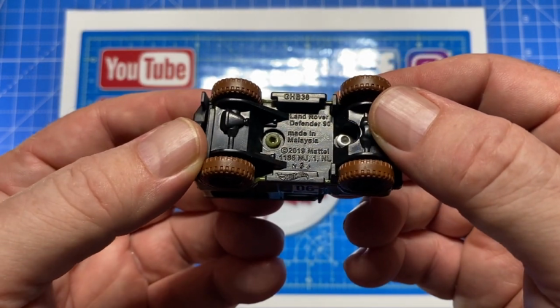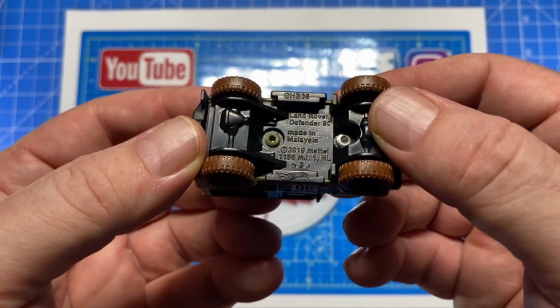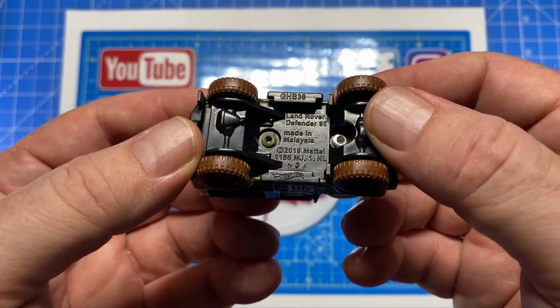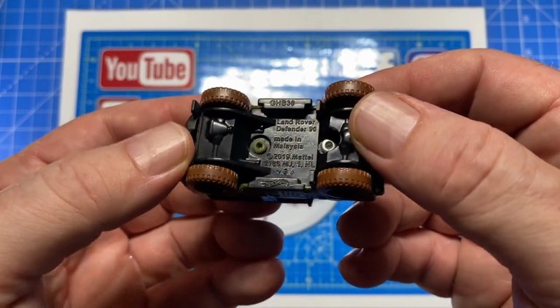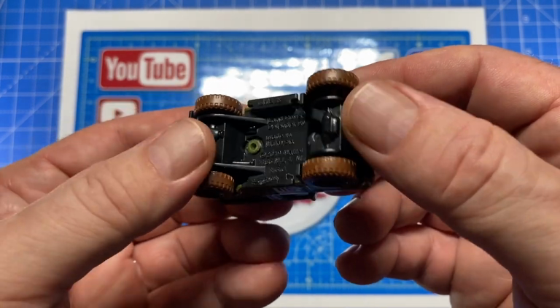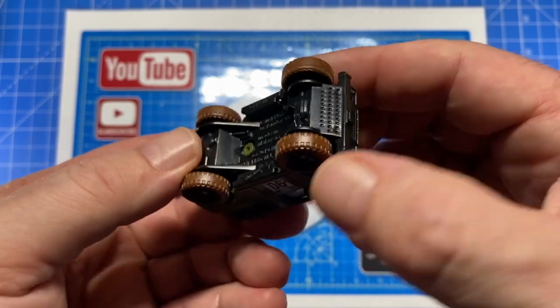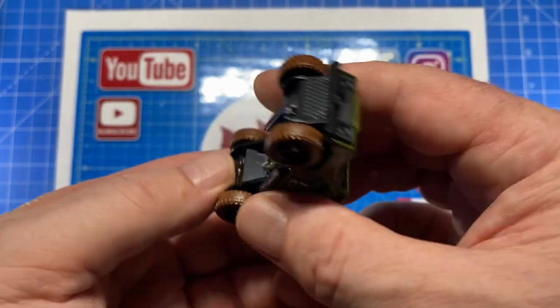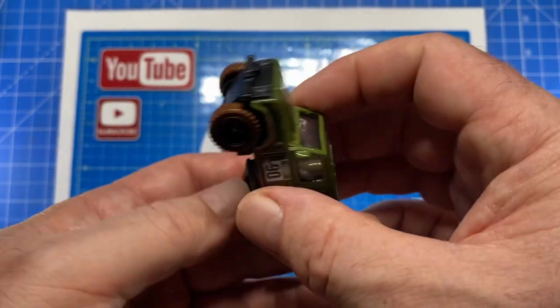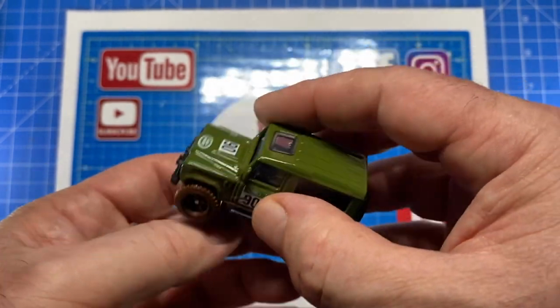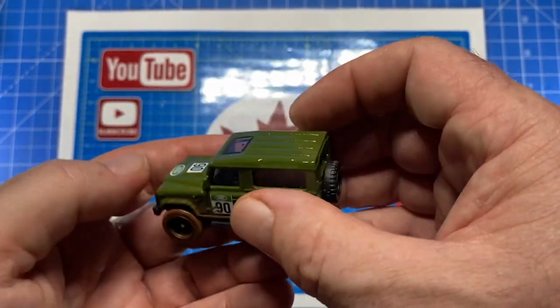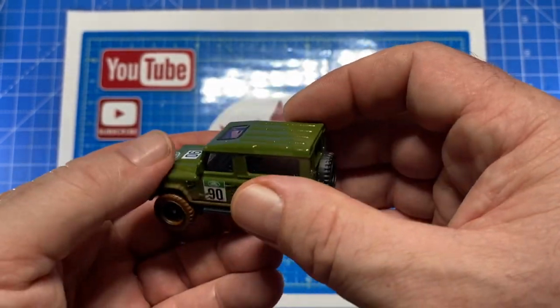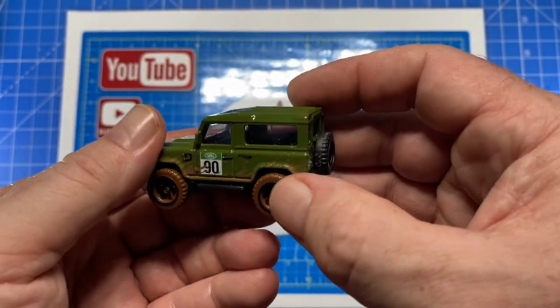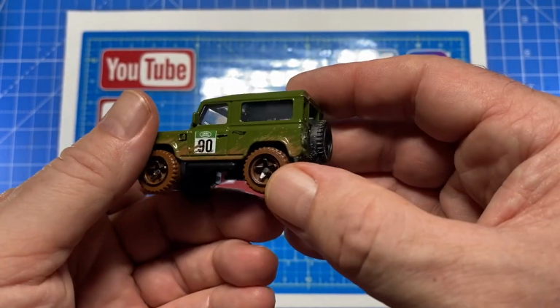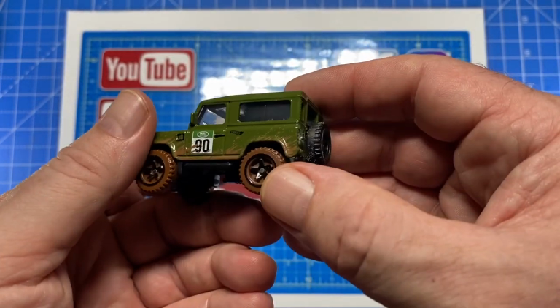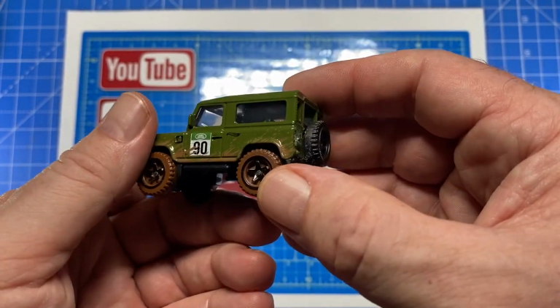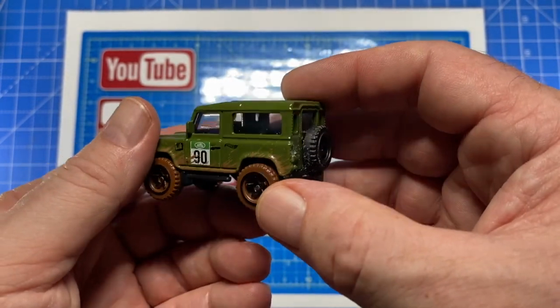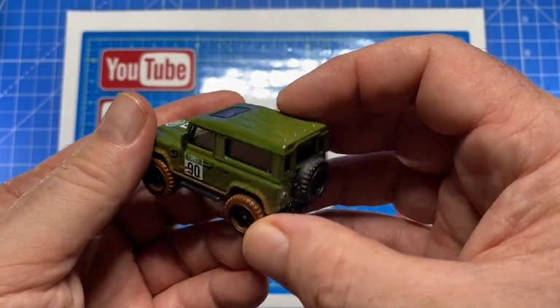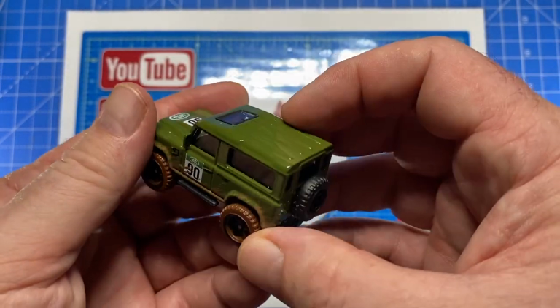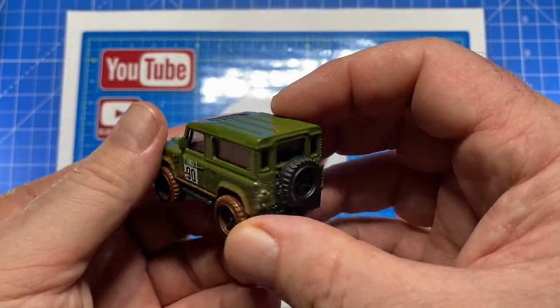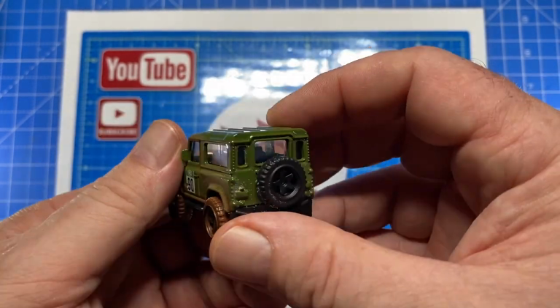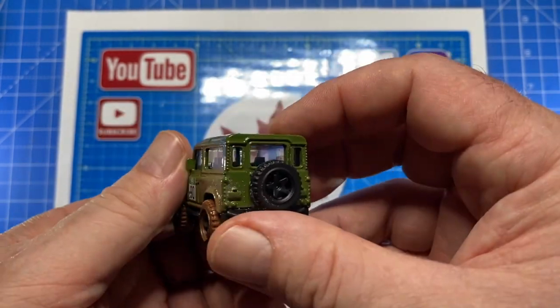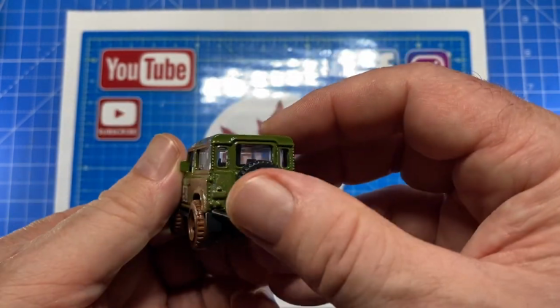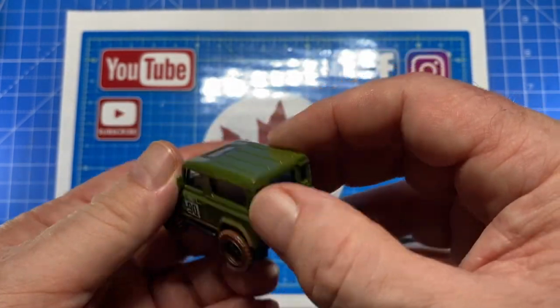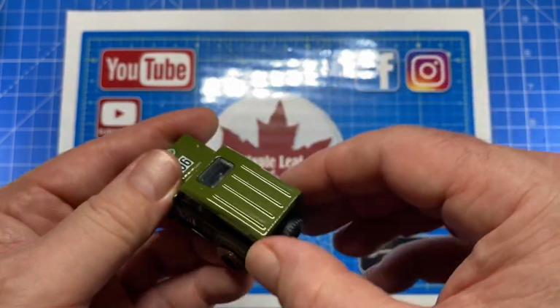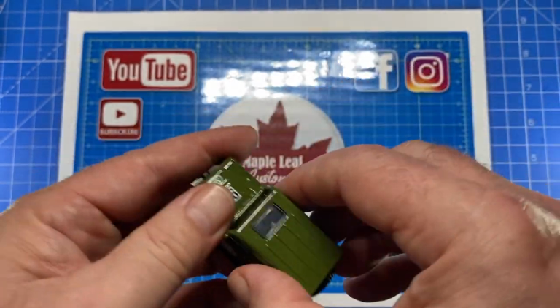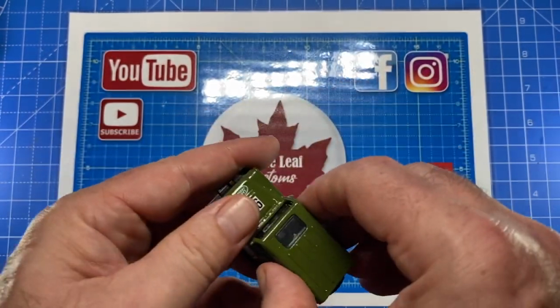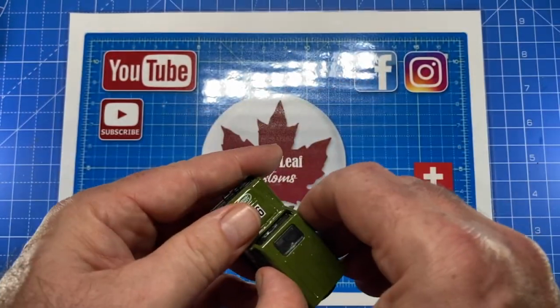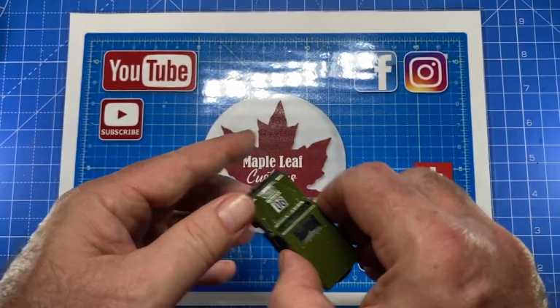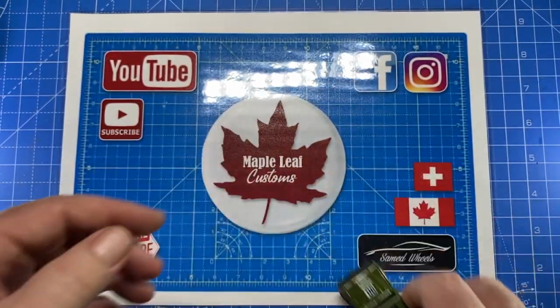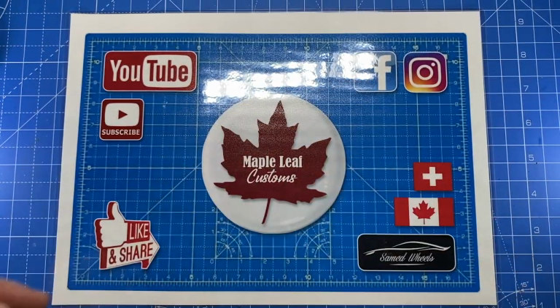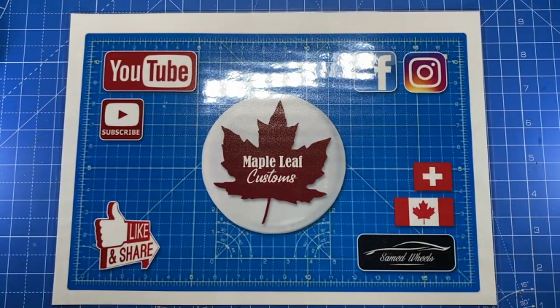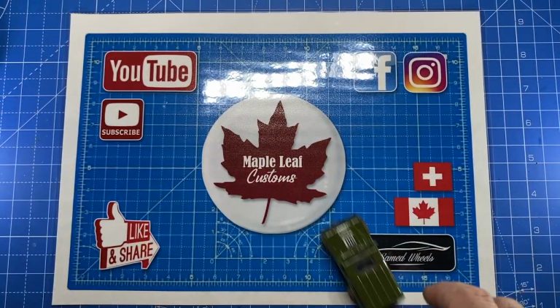Mine's brand new out of the box, so there's not a thing wrong with it — but just be patient.